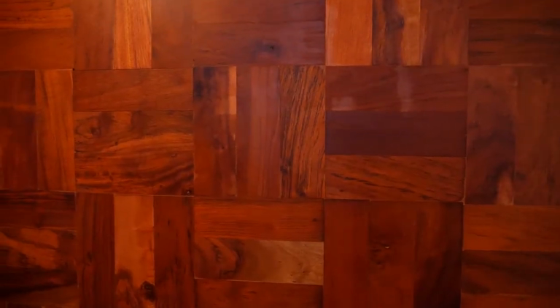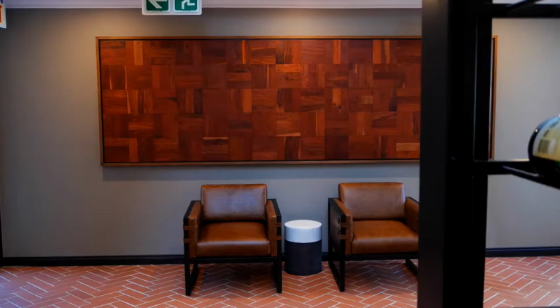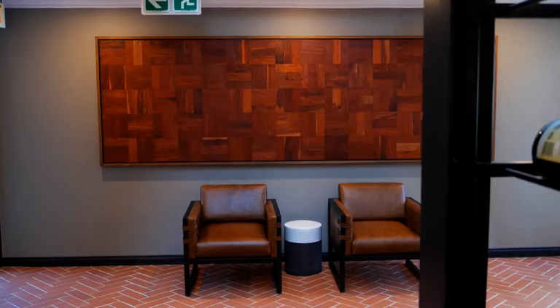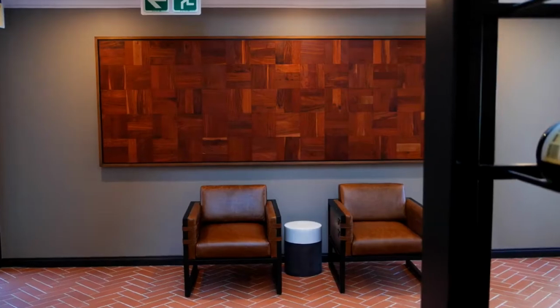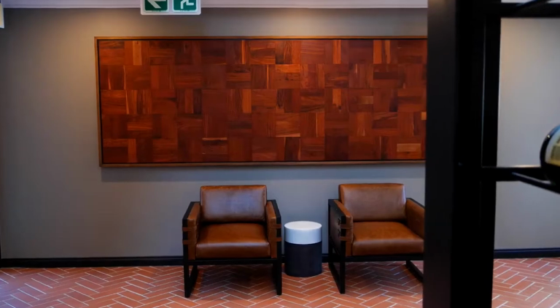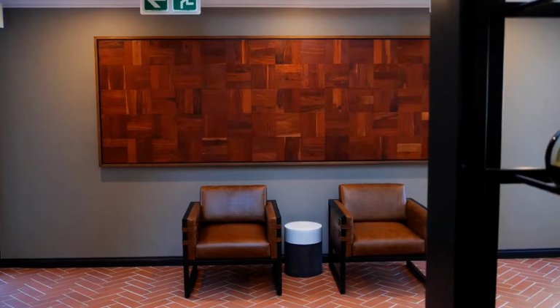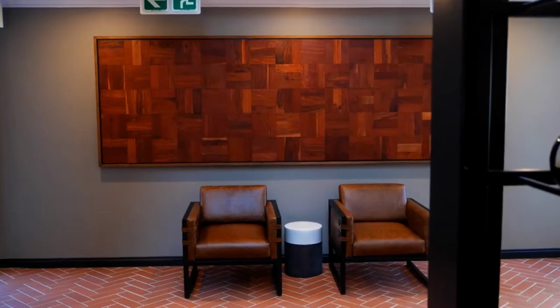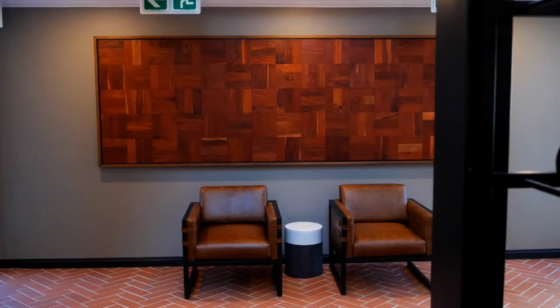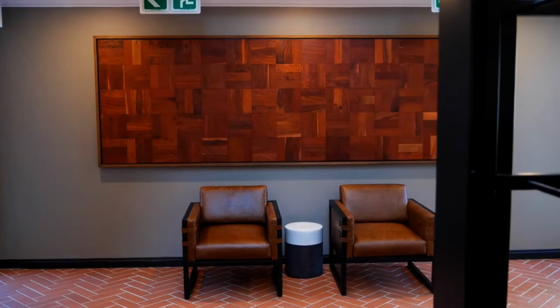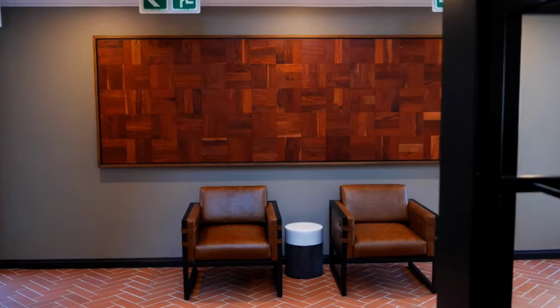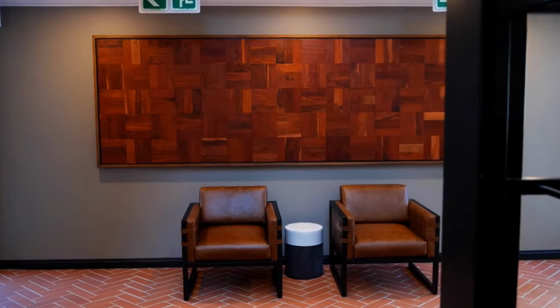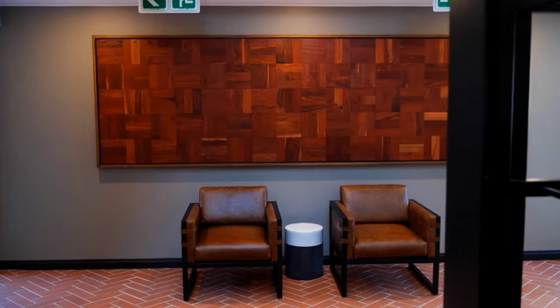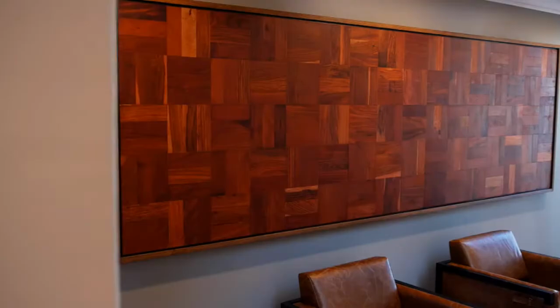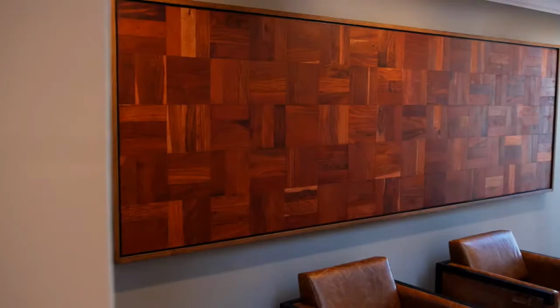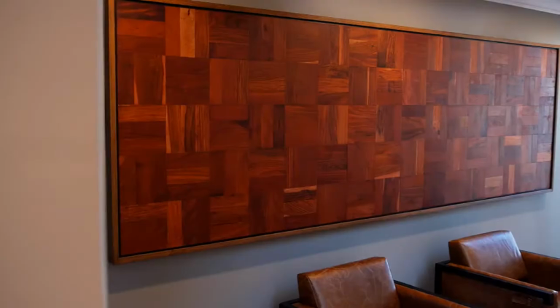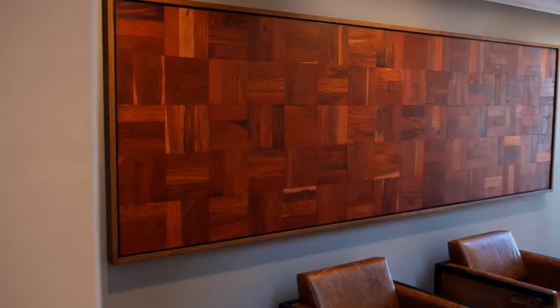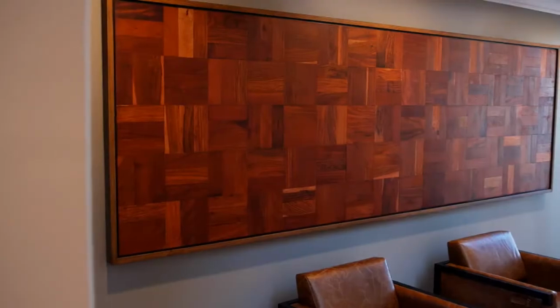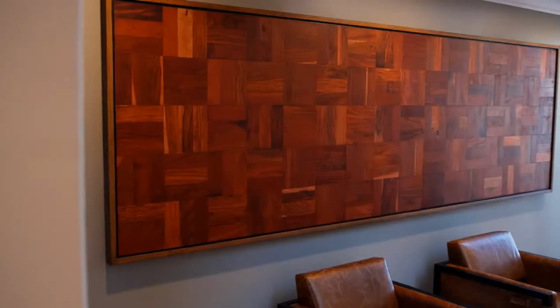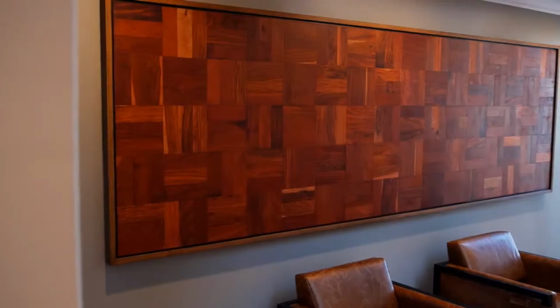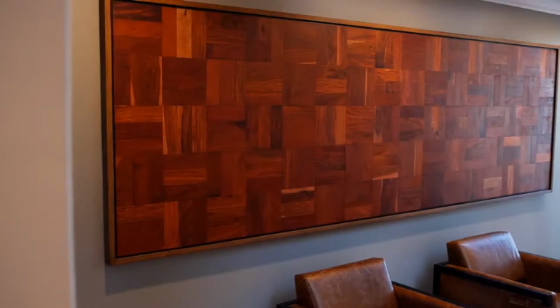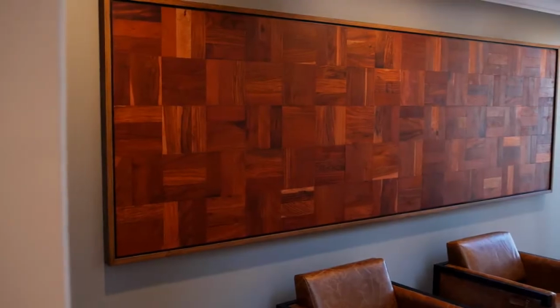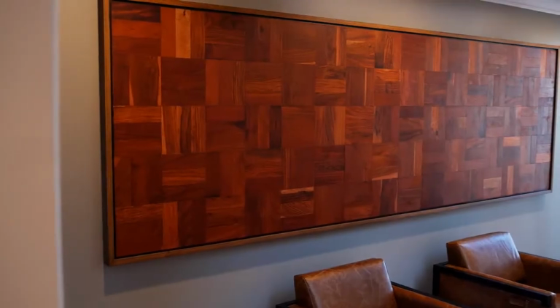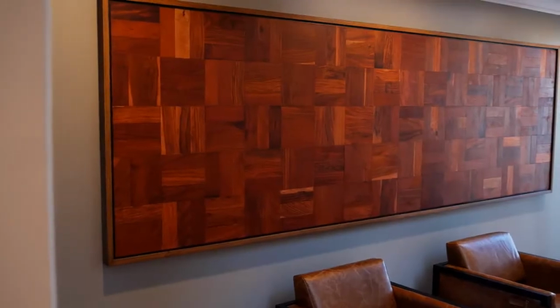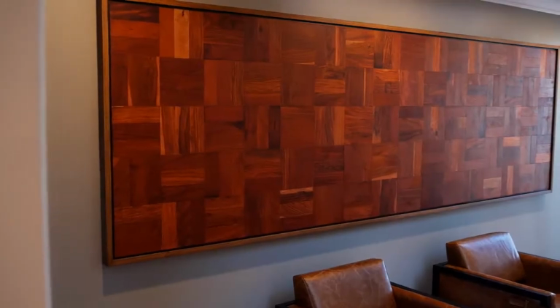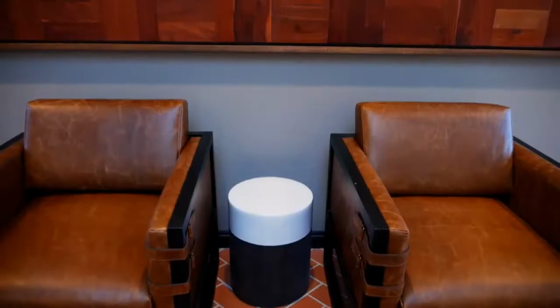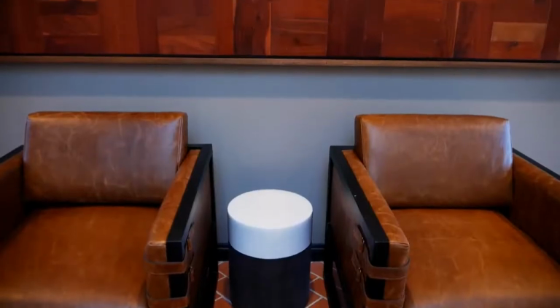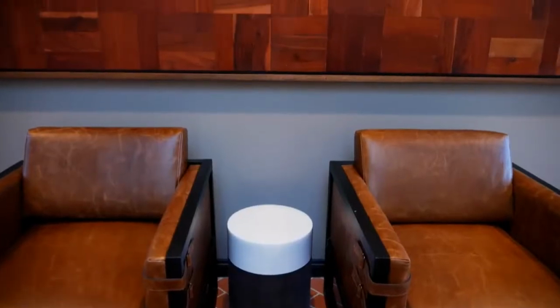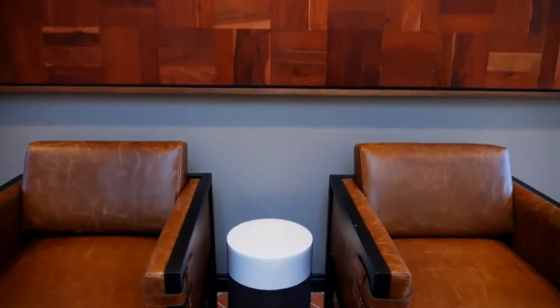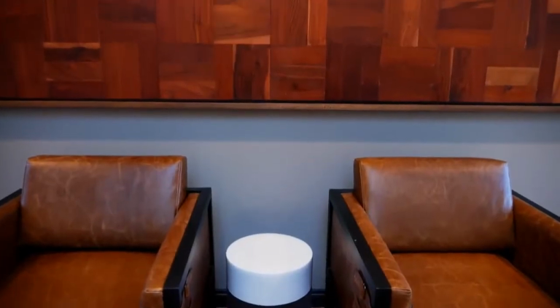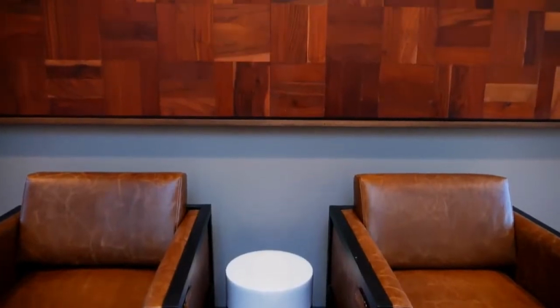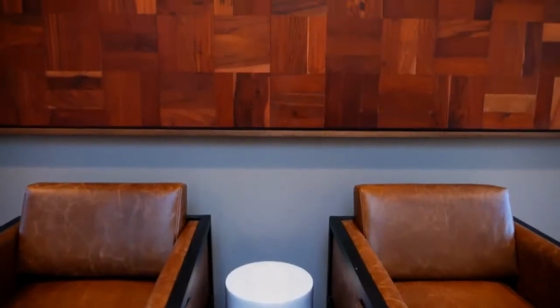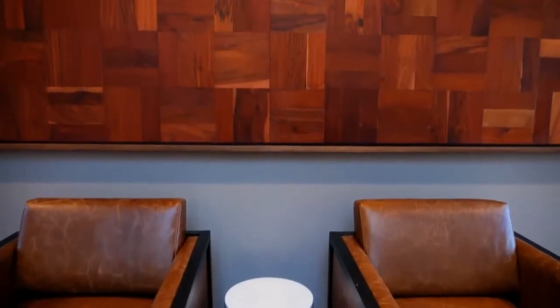What better than turning that salvaged wood into an artwork? We've all seen parquet floors, but this is a special parquet floor because it was in this home, and now it's framed up on the wall.